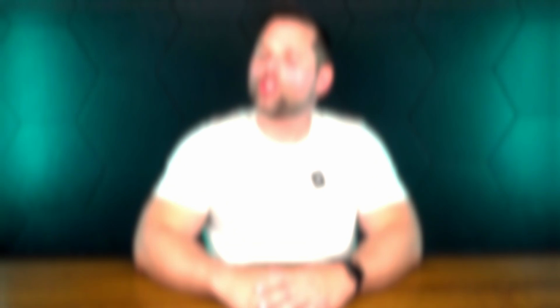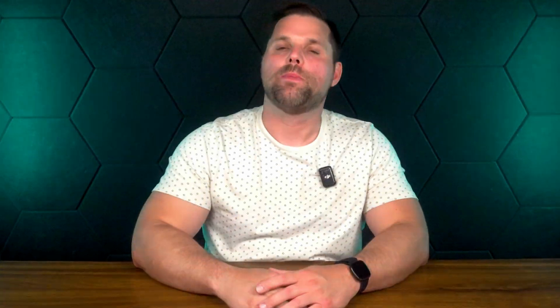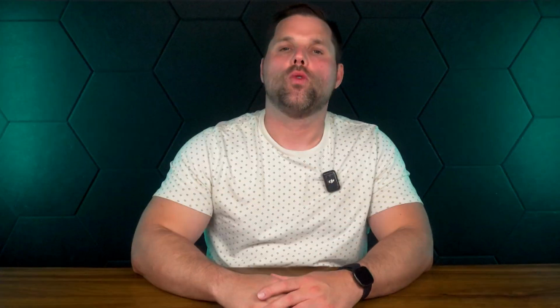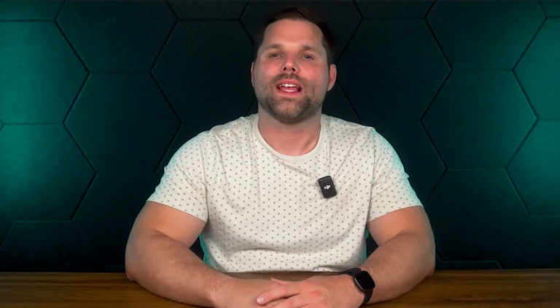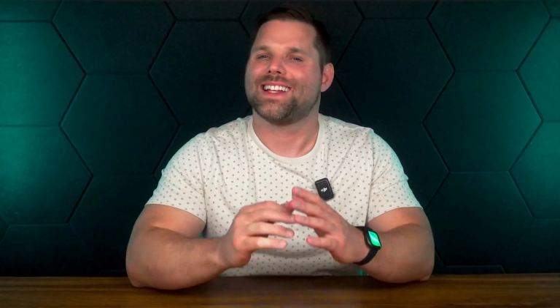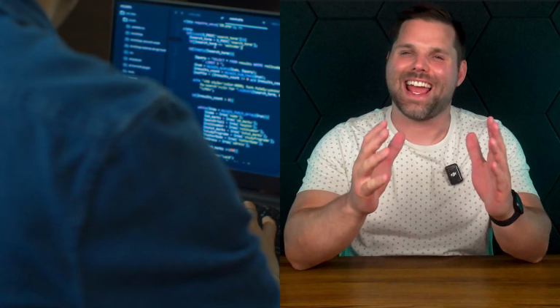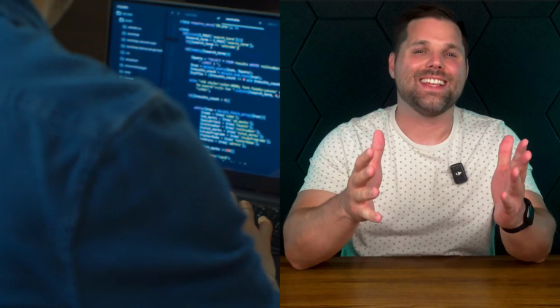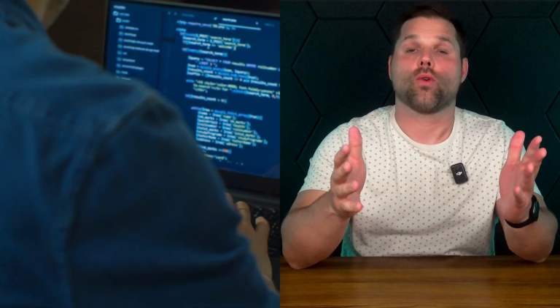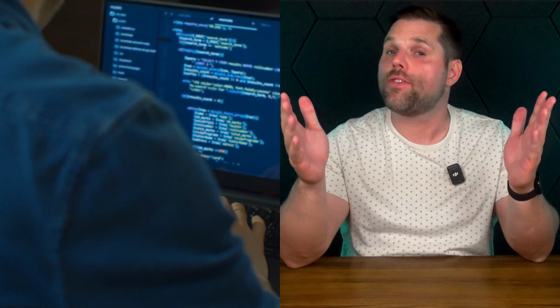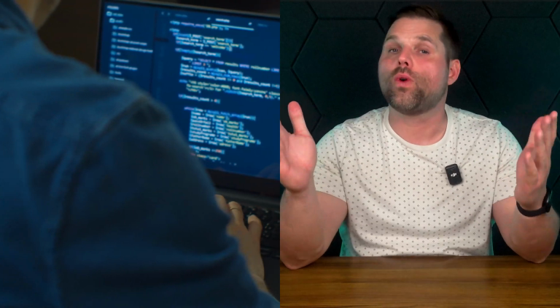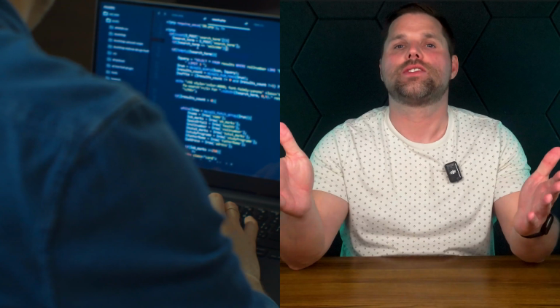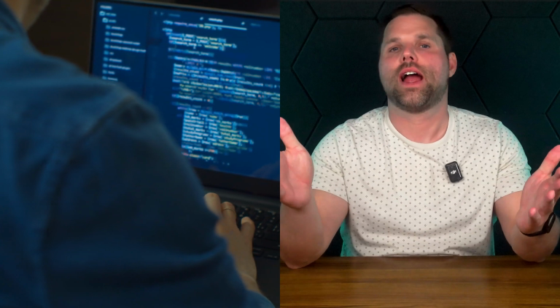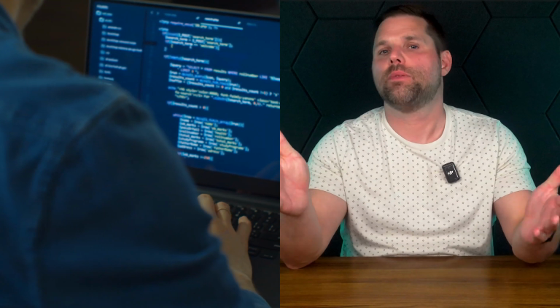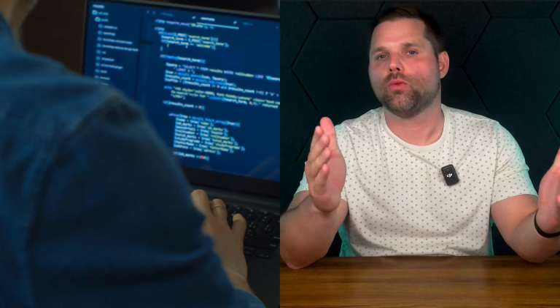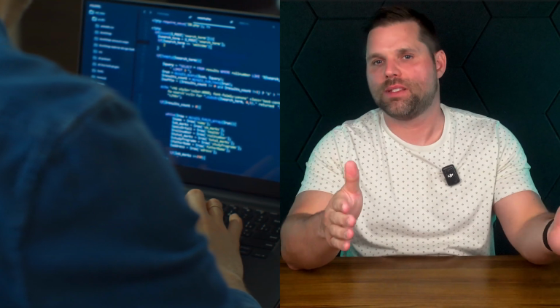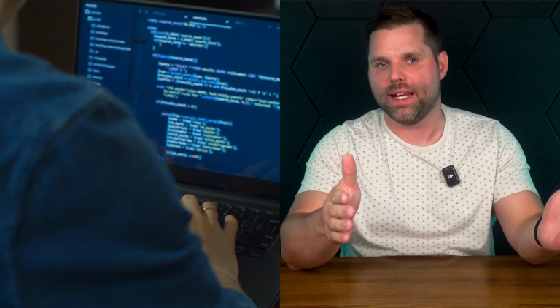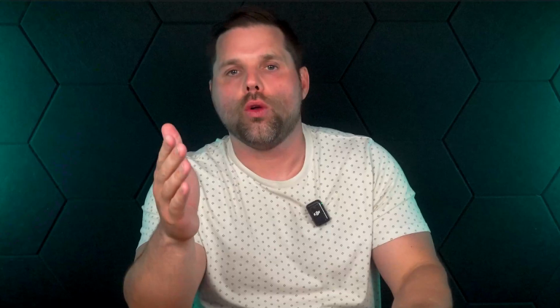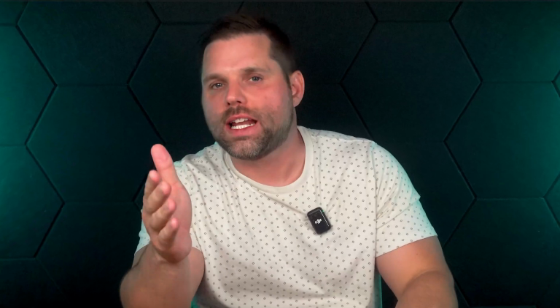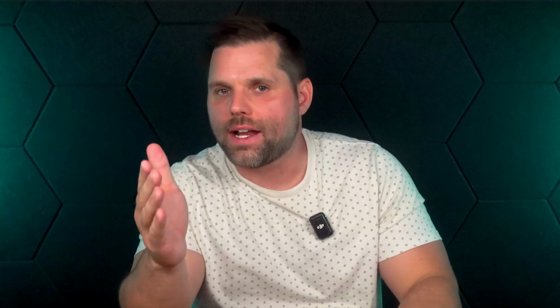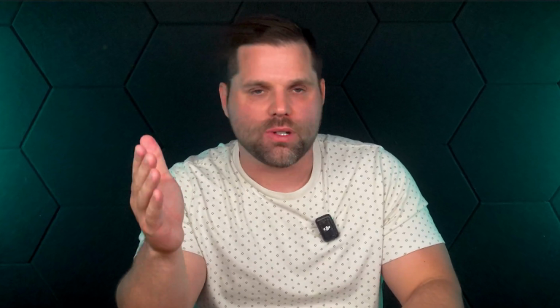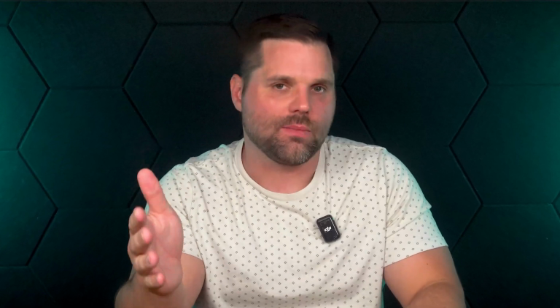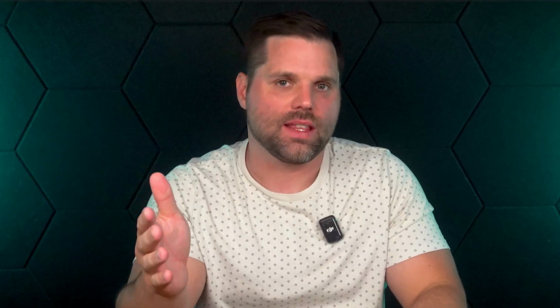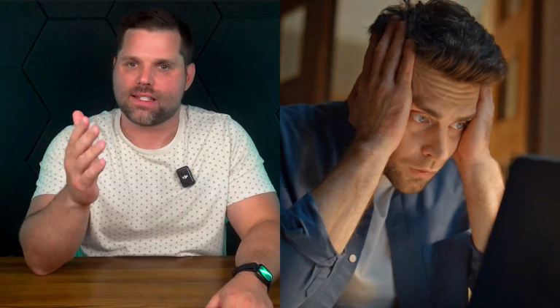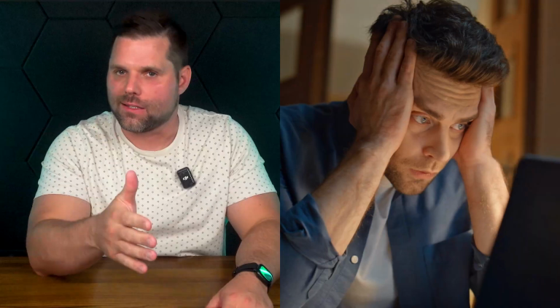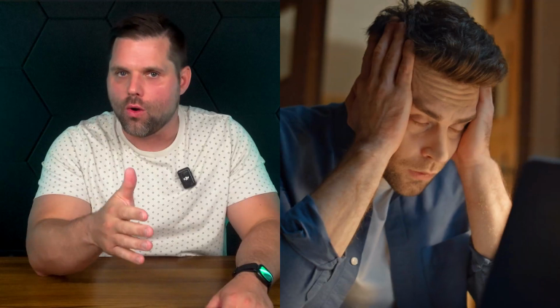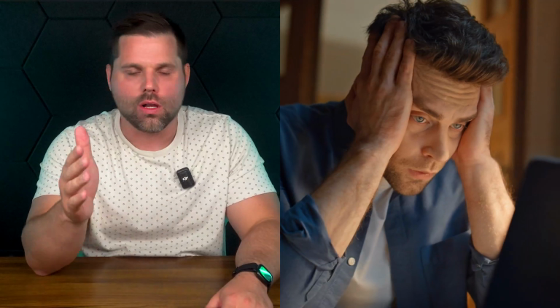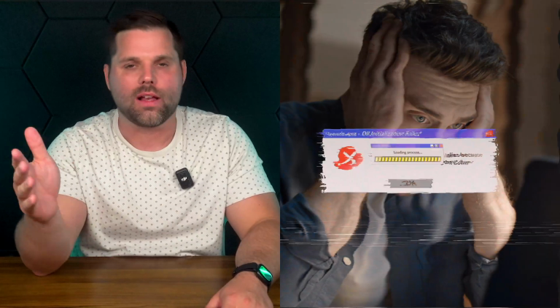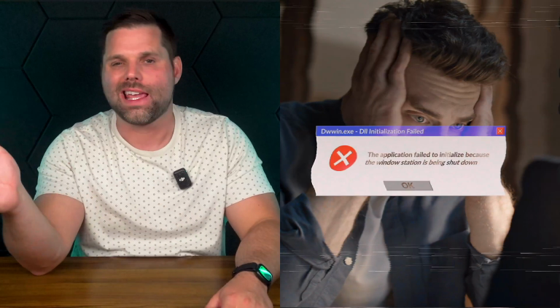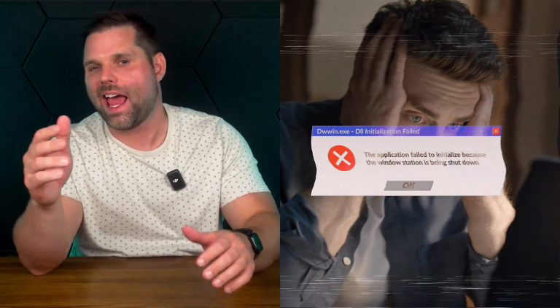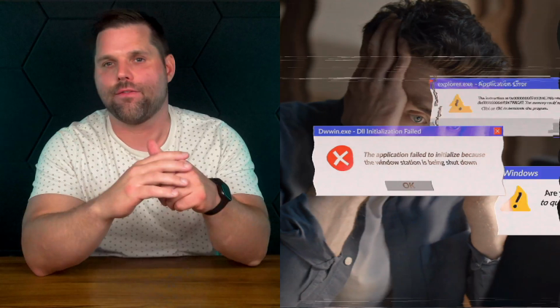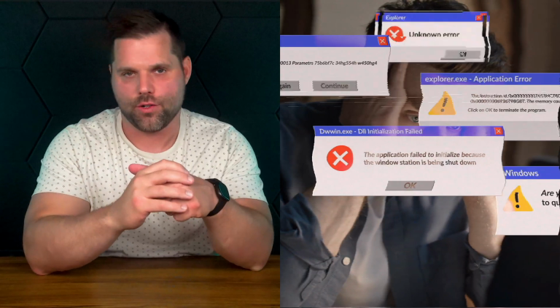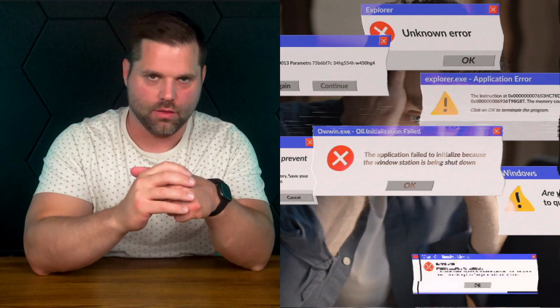Most people waste days or even weeks trying to build a website, only to end up with something that's slow, clunky, and half-functional.